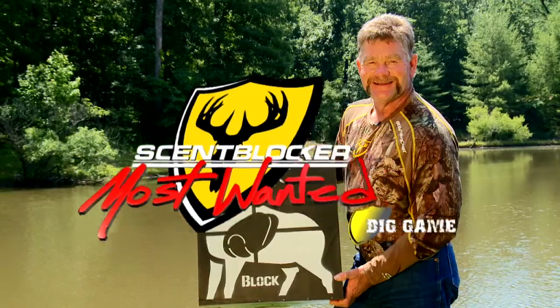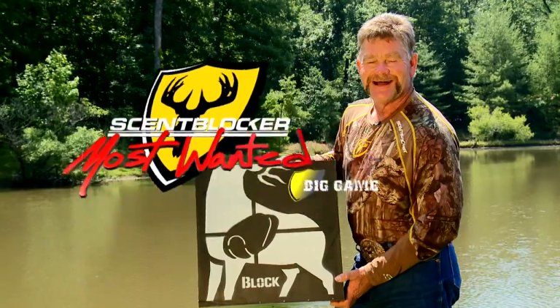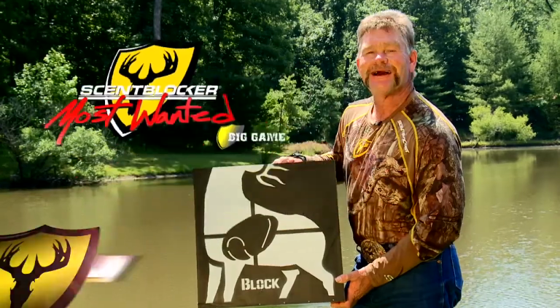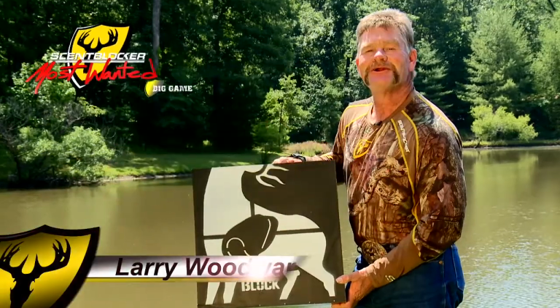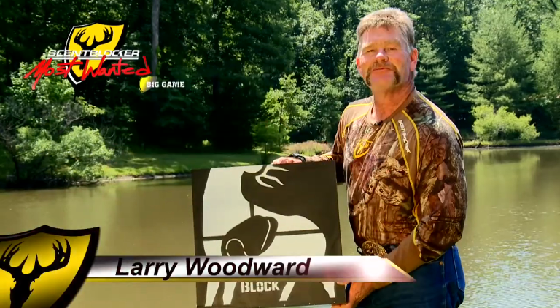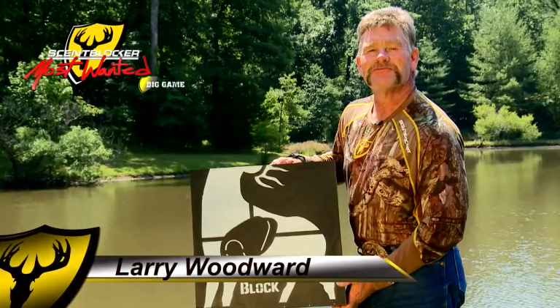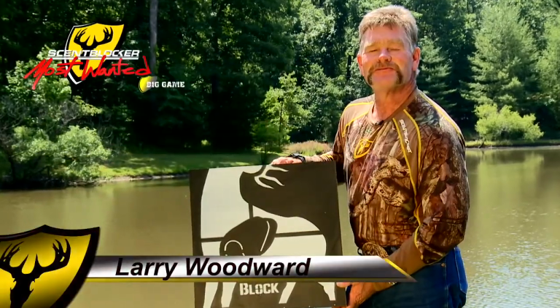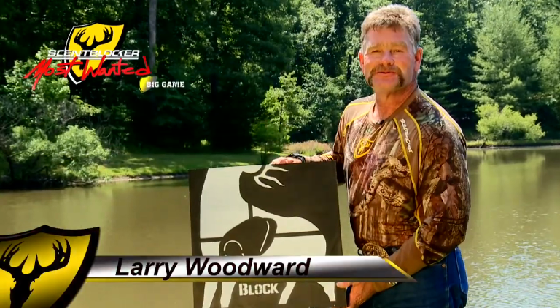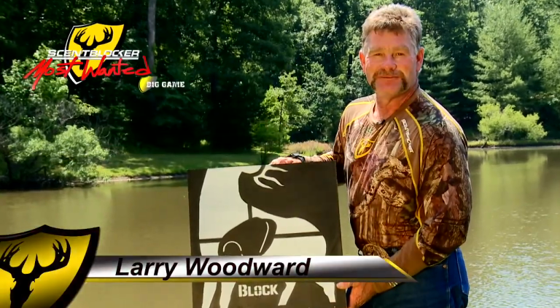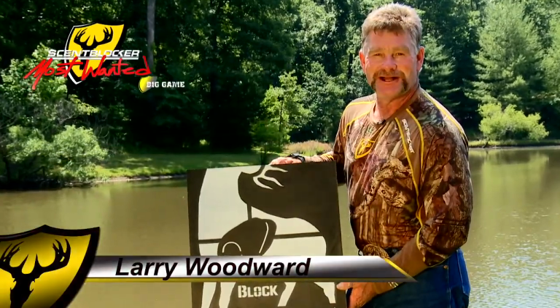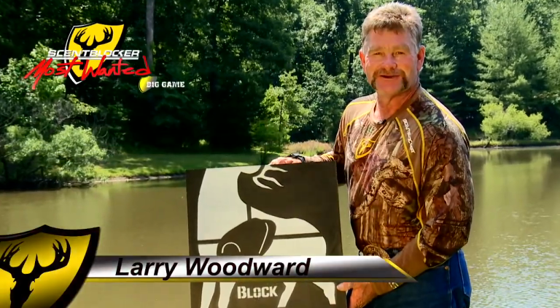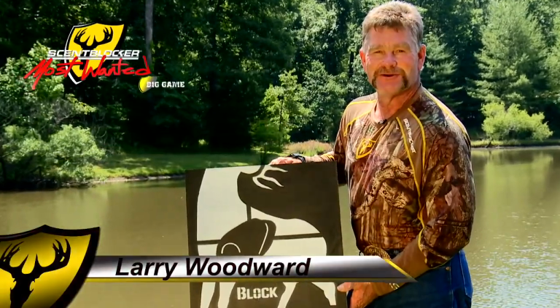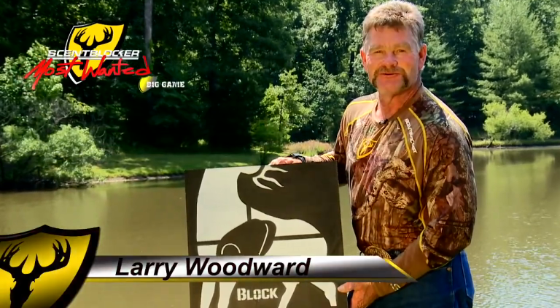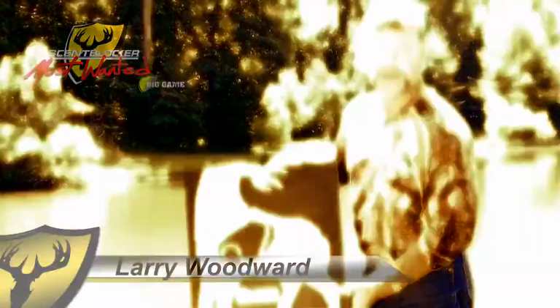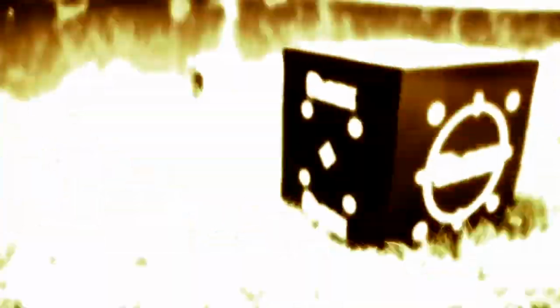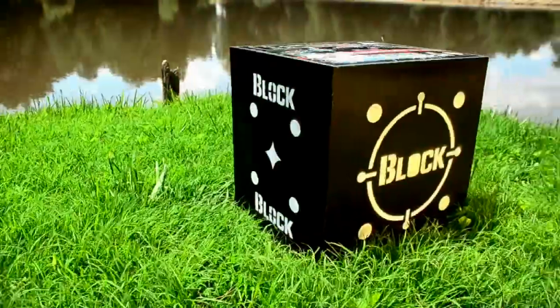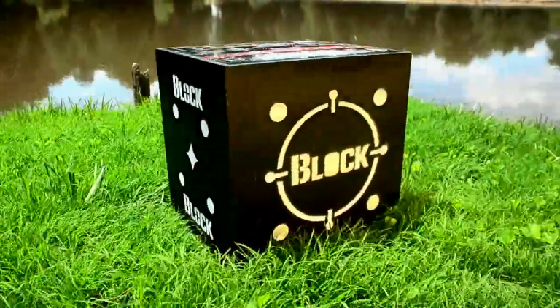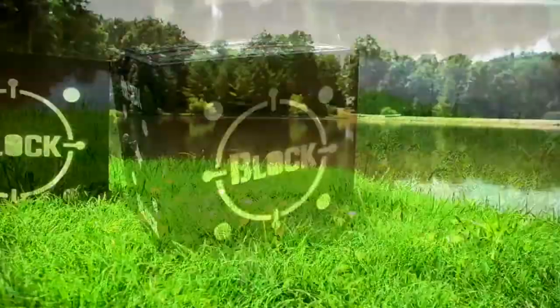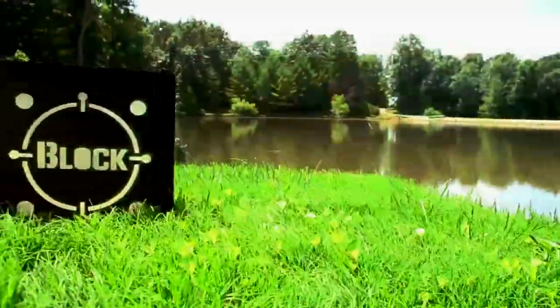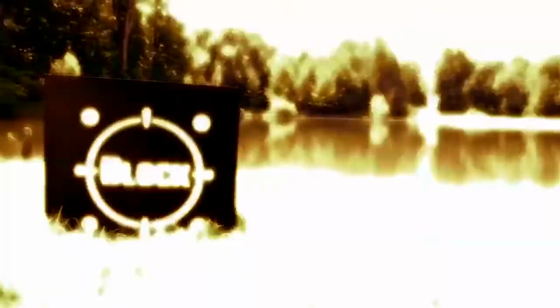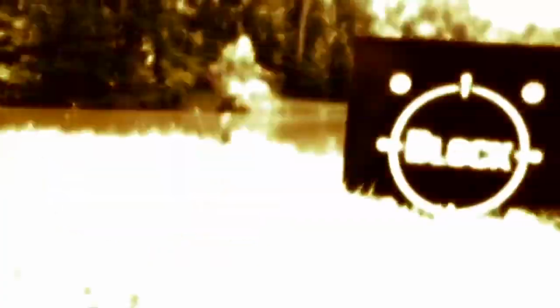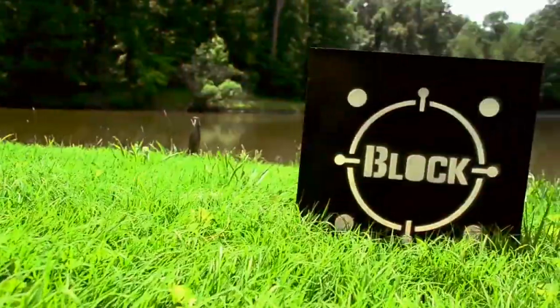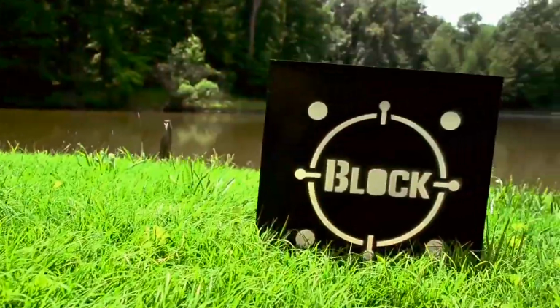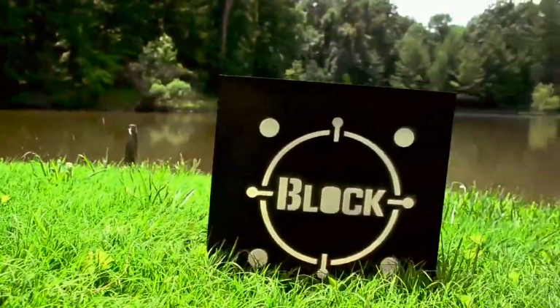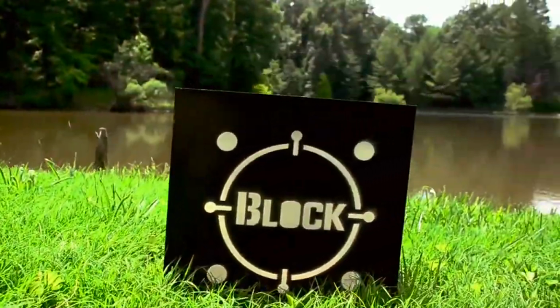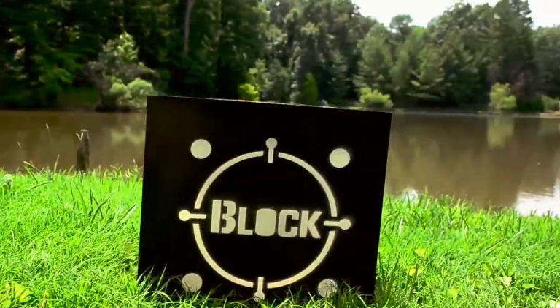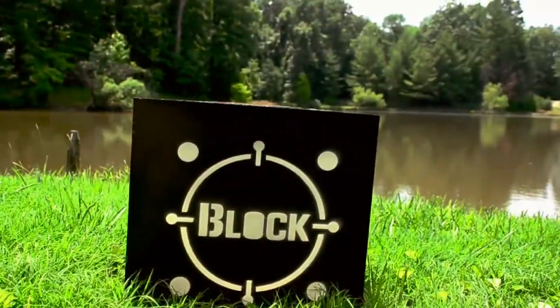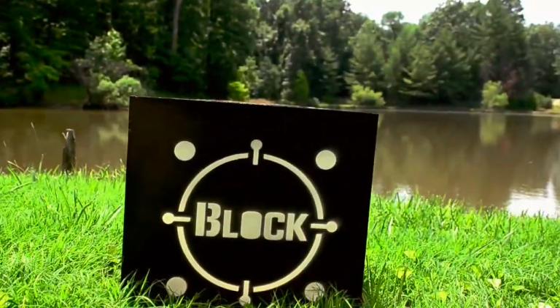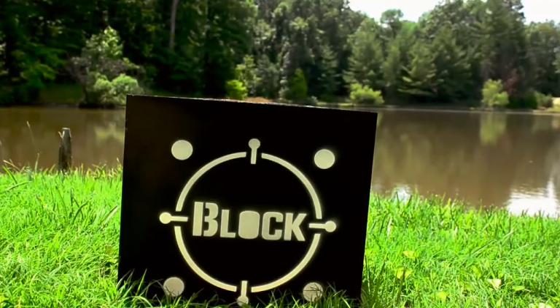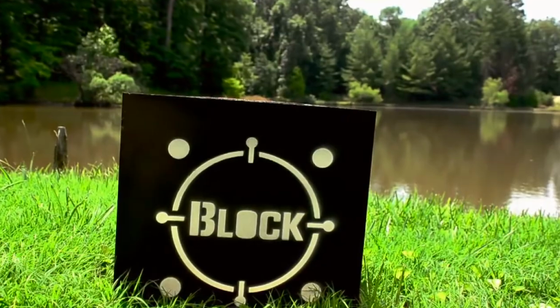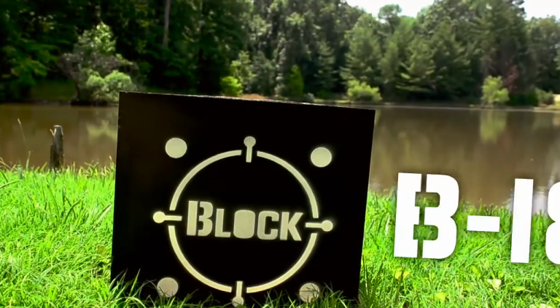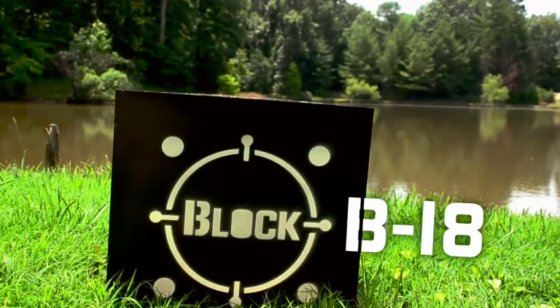Hi, I'm Larry Woodward from Scent Blockers Most Wanted. Let me tell you what's up with the new Block Black B18.